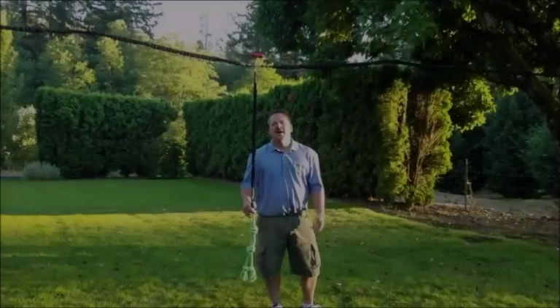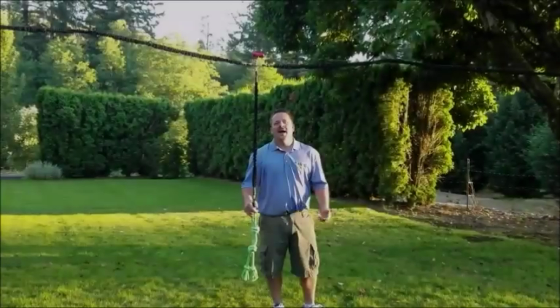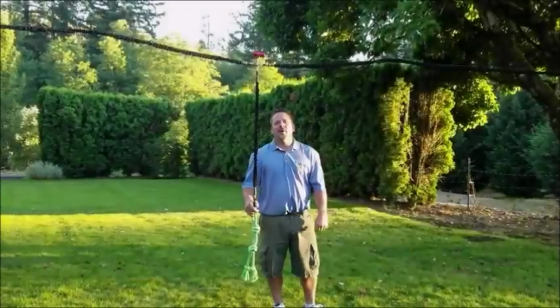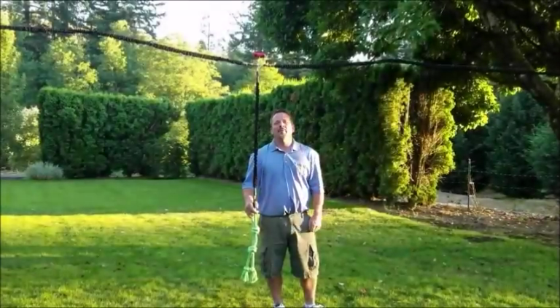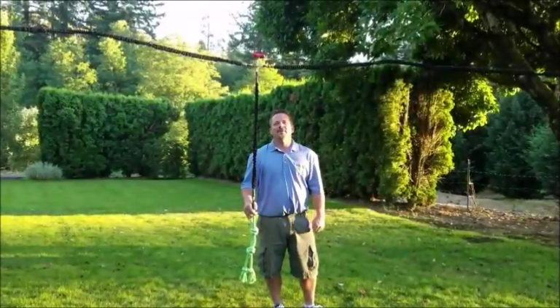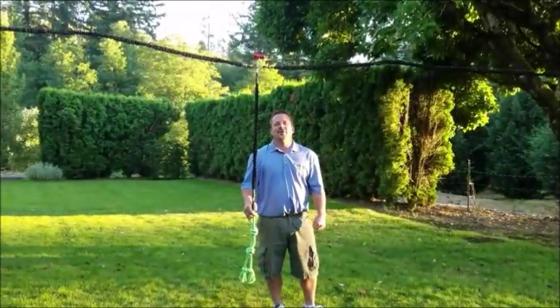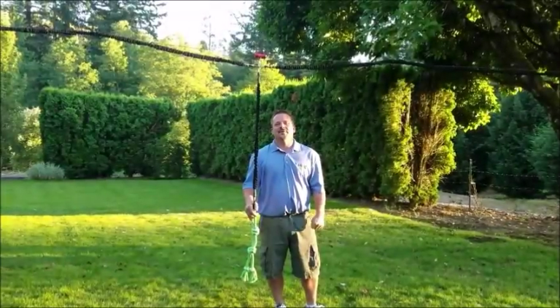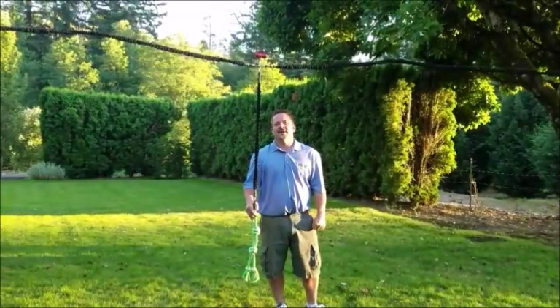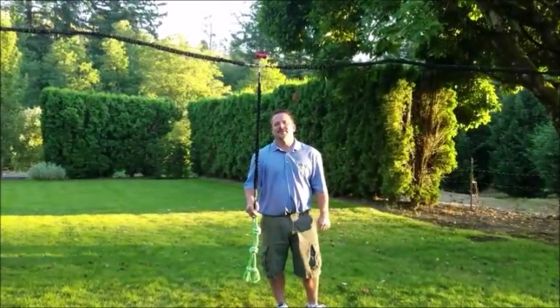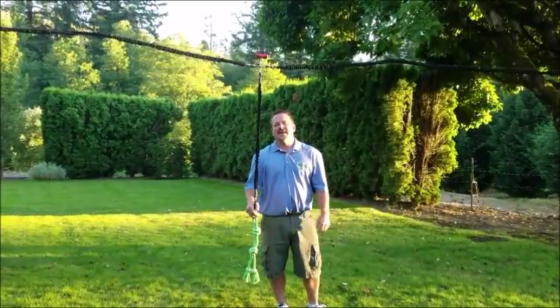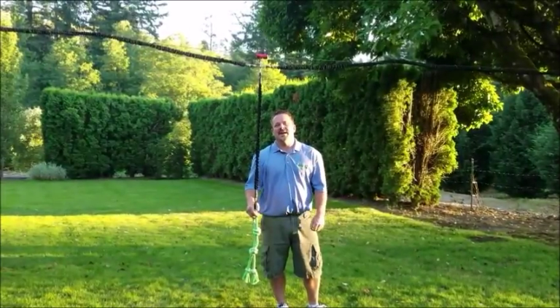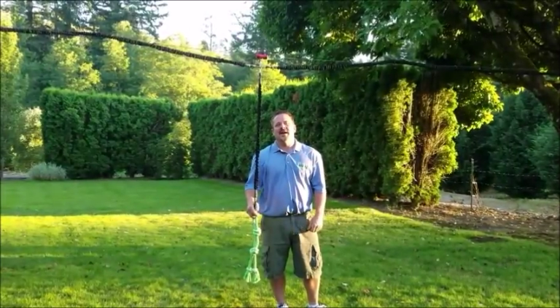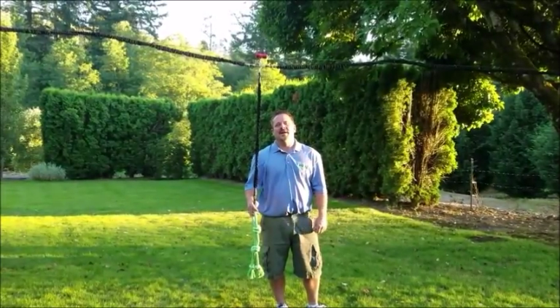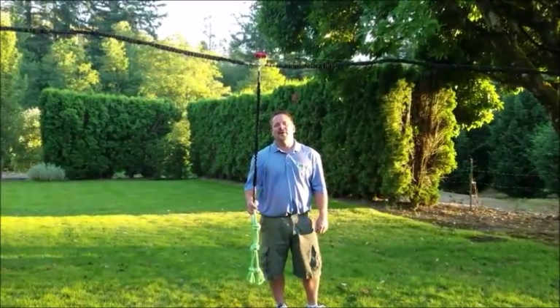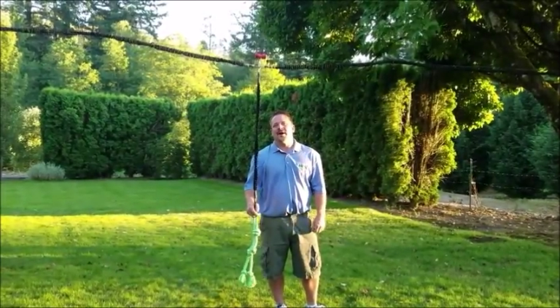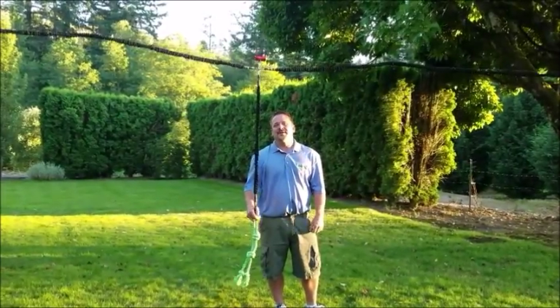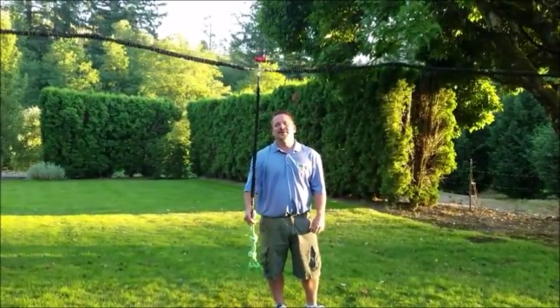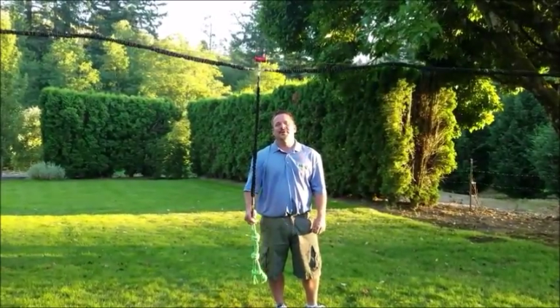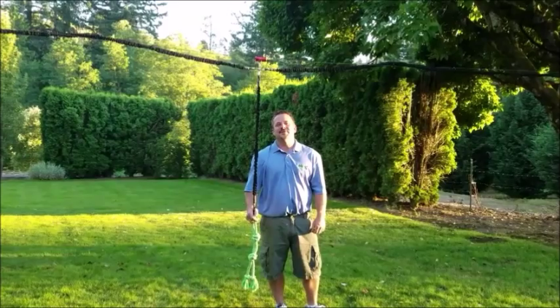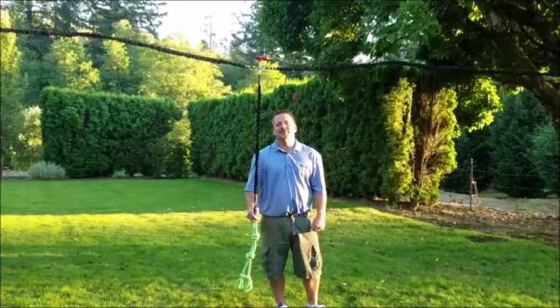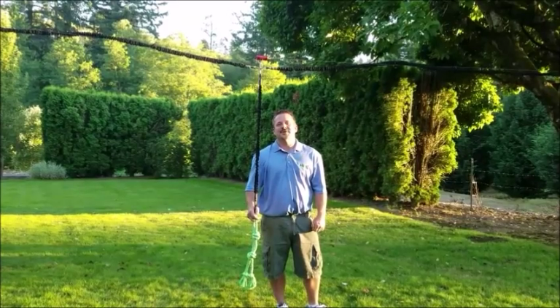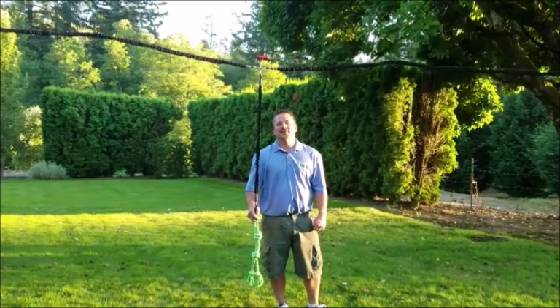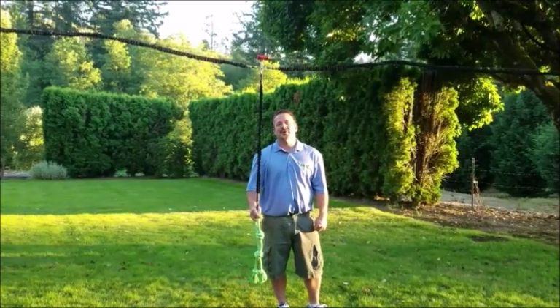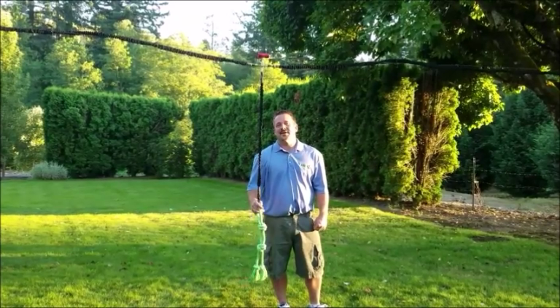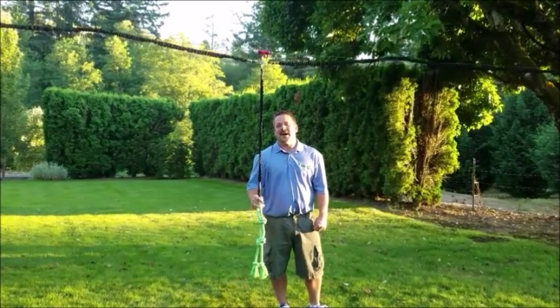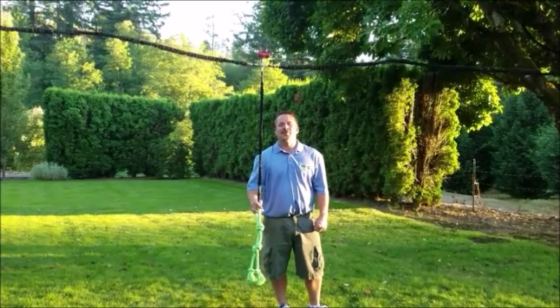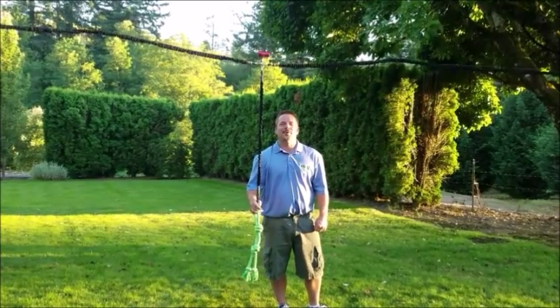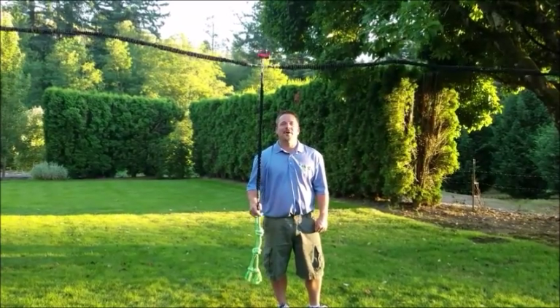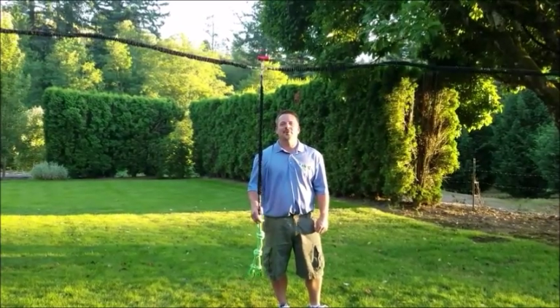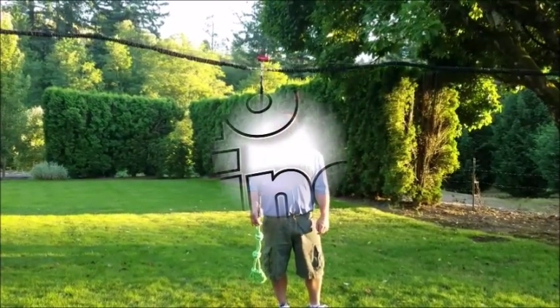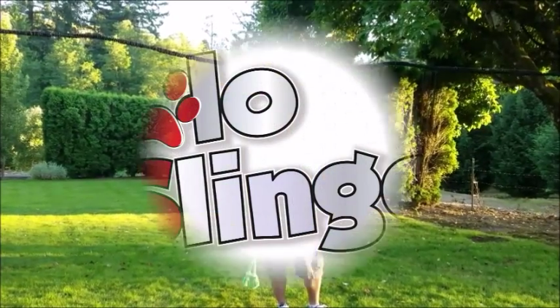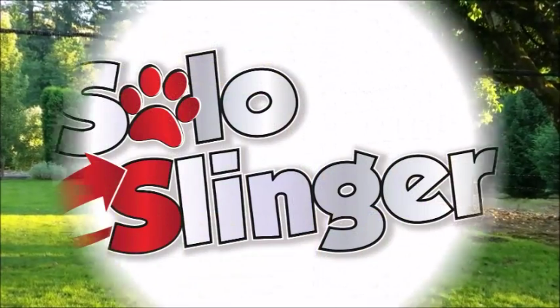We hope you've enjoyed the video today and are now considering the Solo Slinger for your next outdoor dog toy purchase.